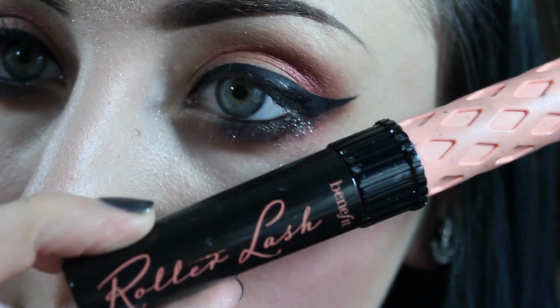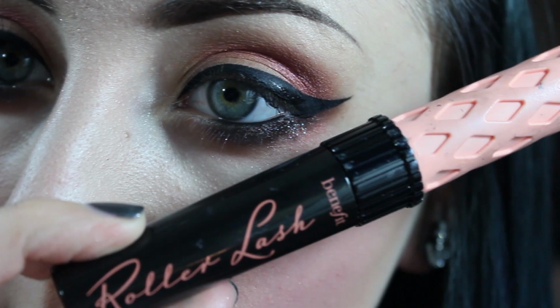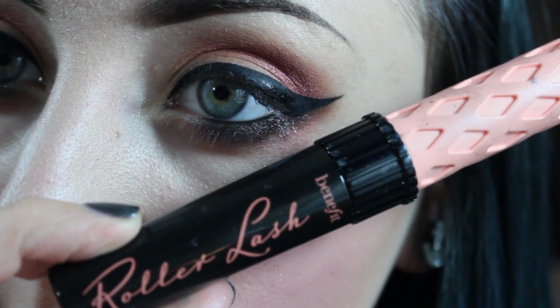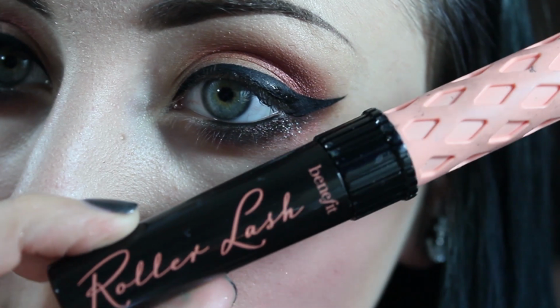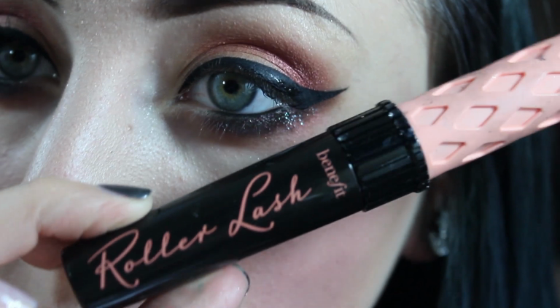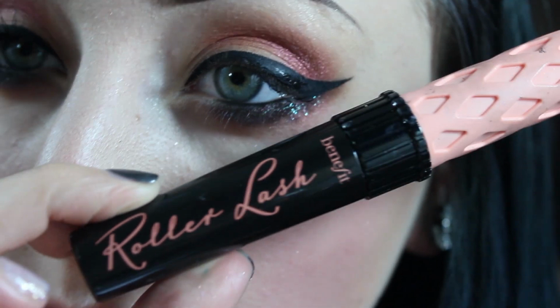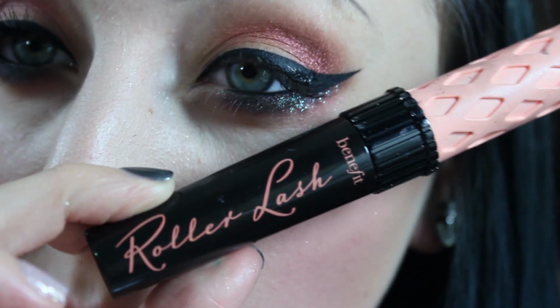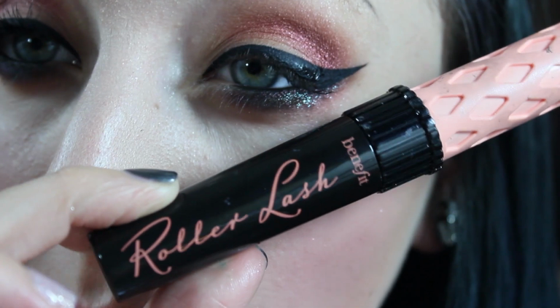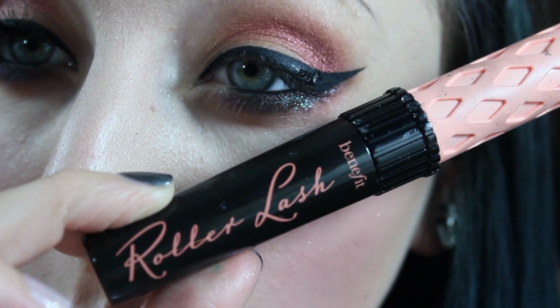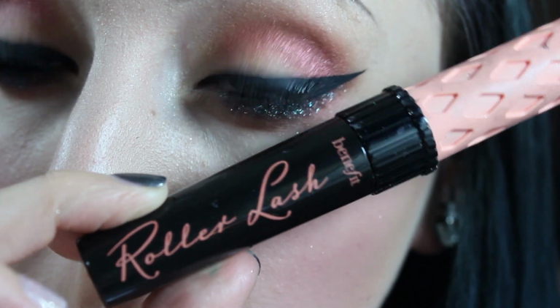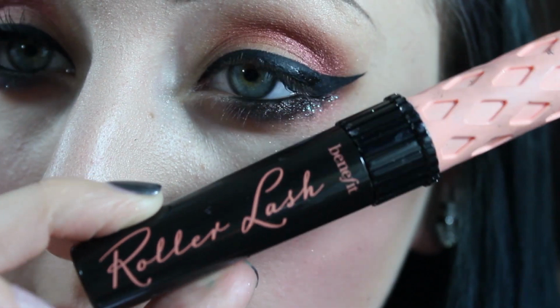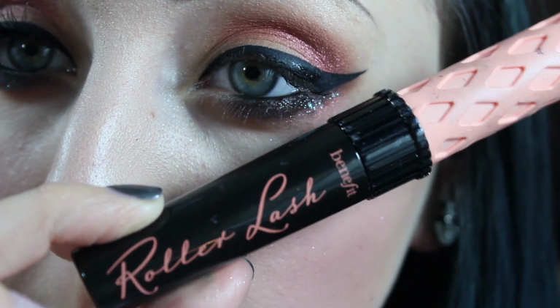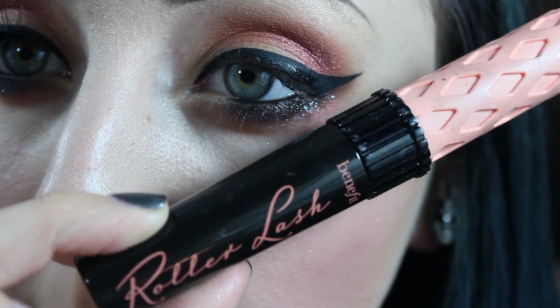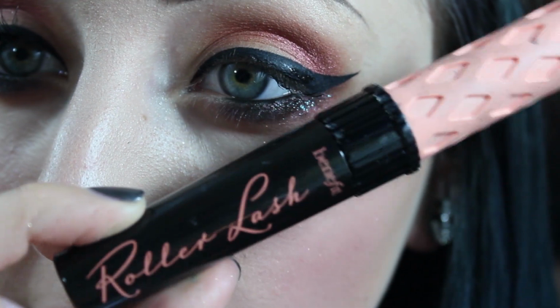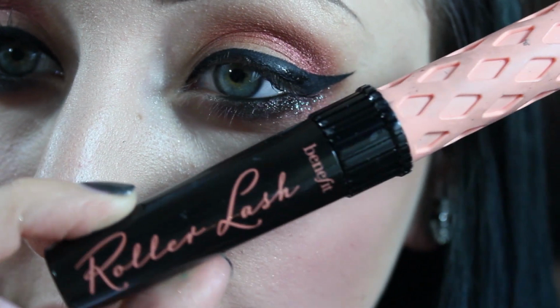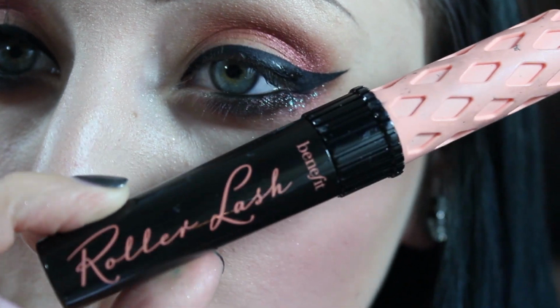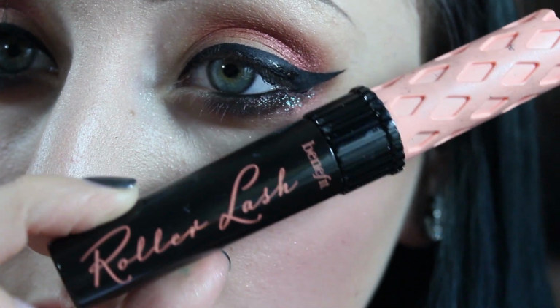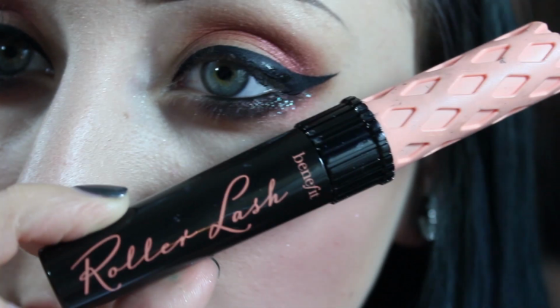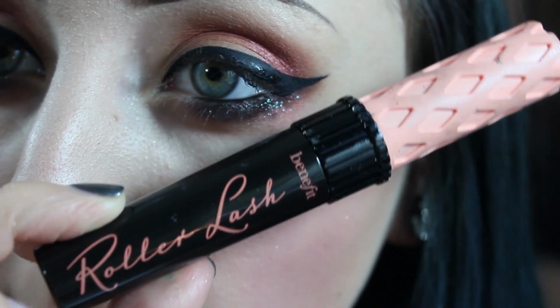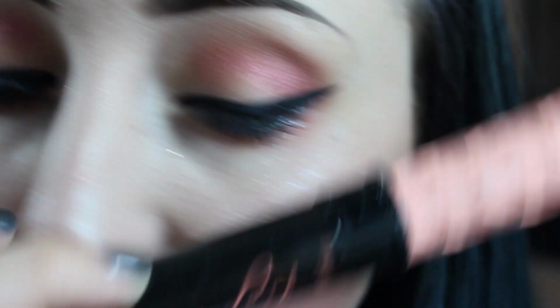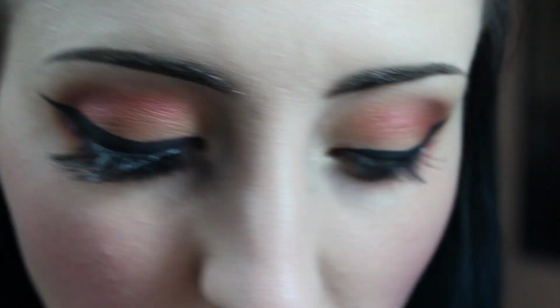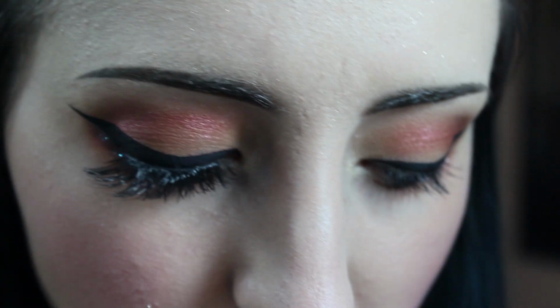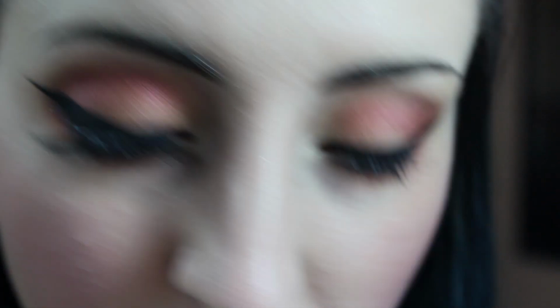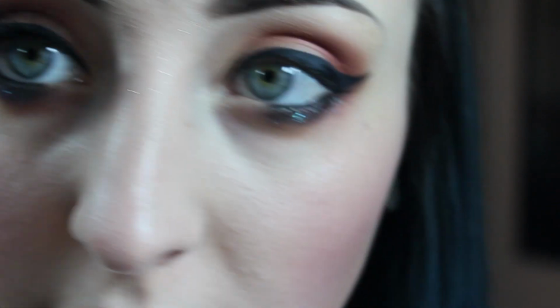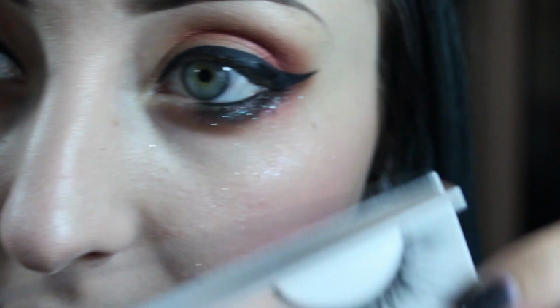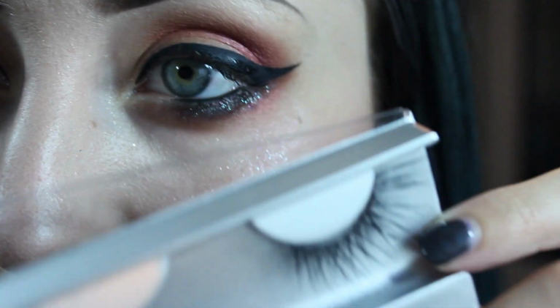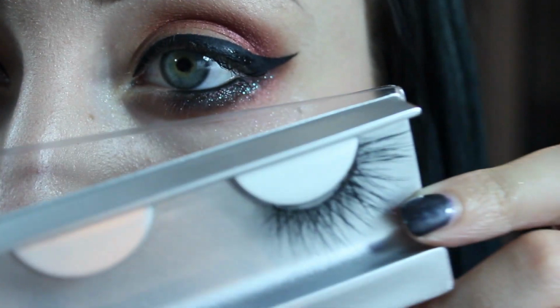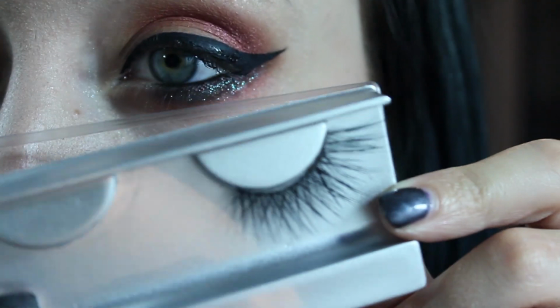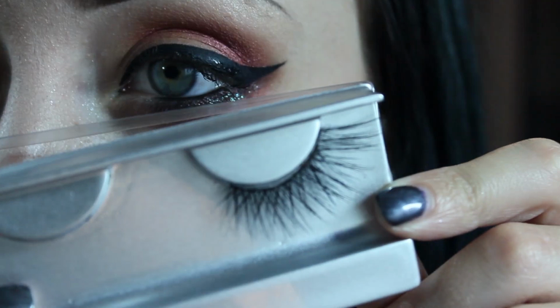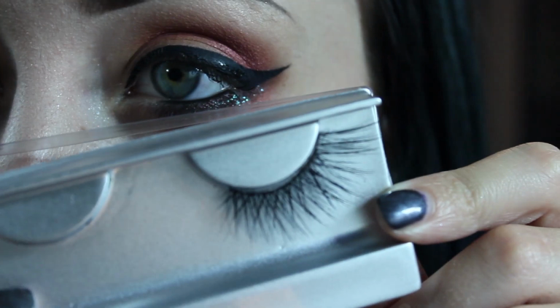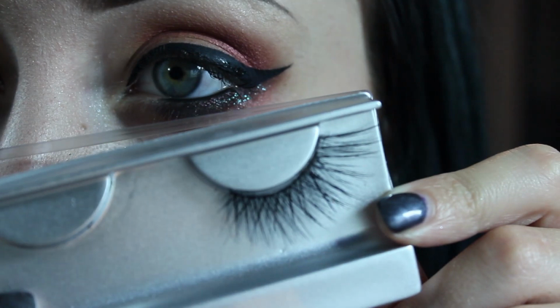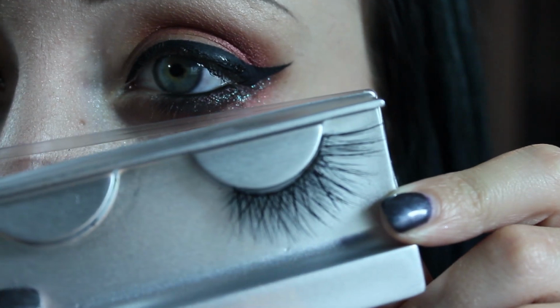Last but not least, I'm going to apply my Benefit Roller Lash mascara and then some false eyelashes.